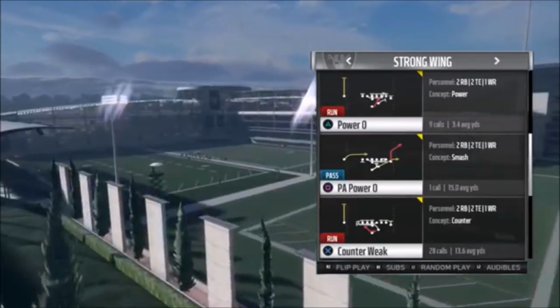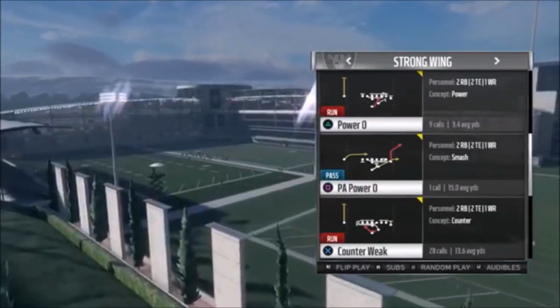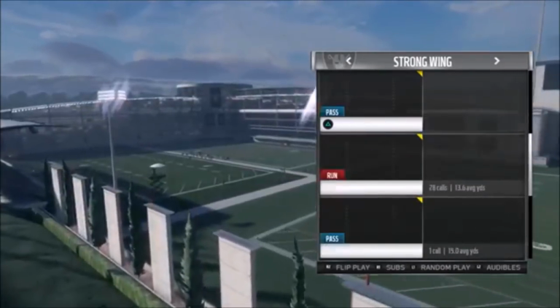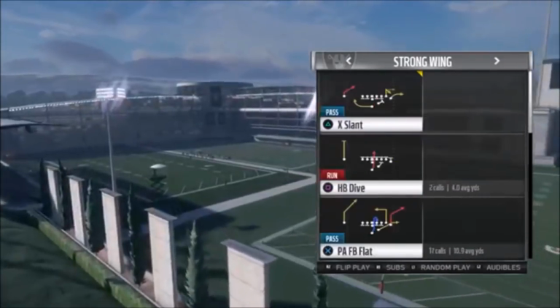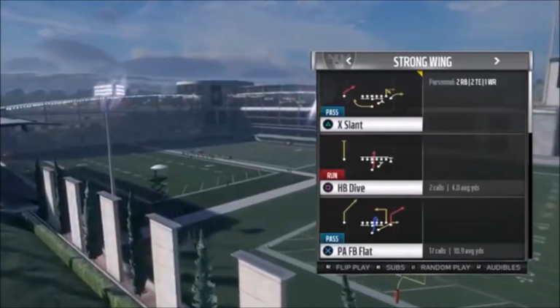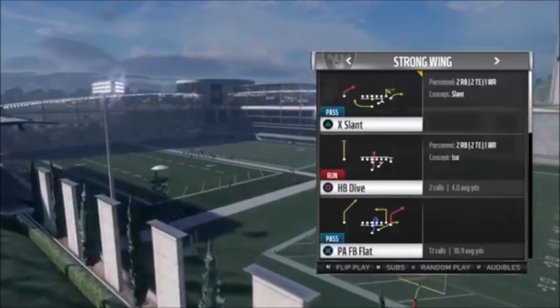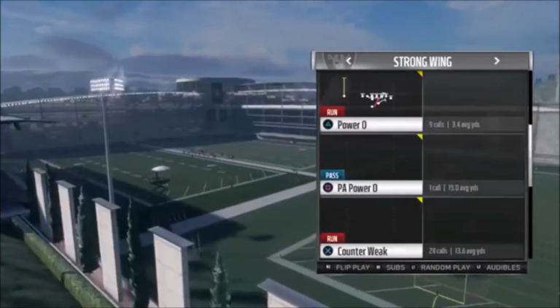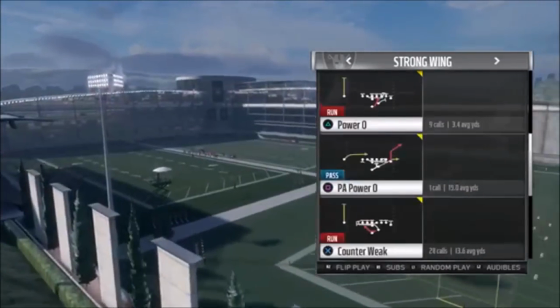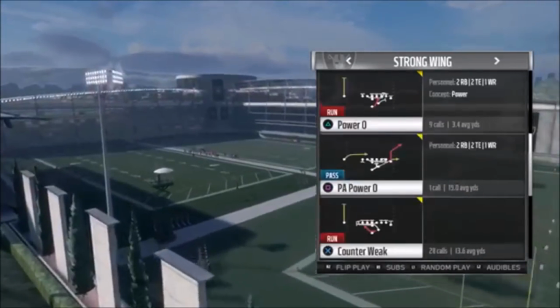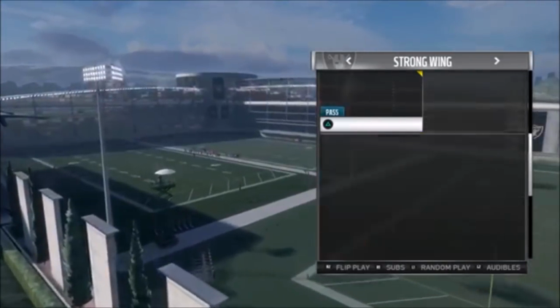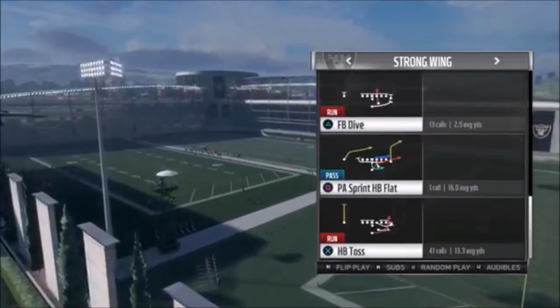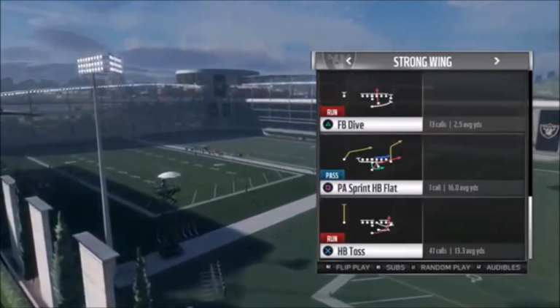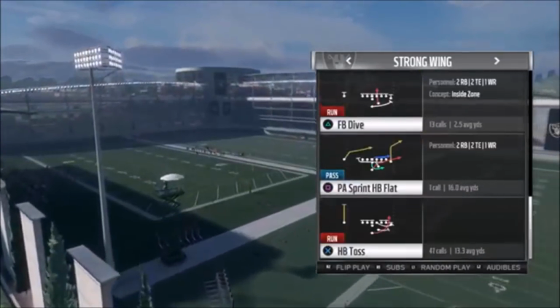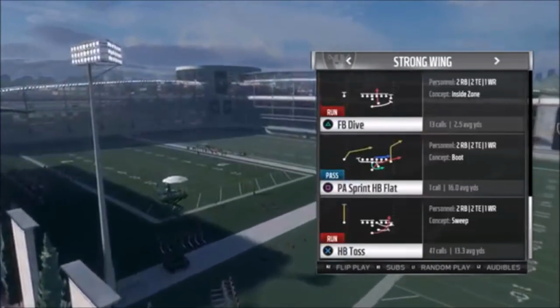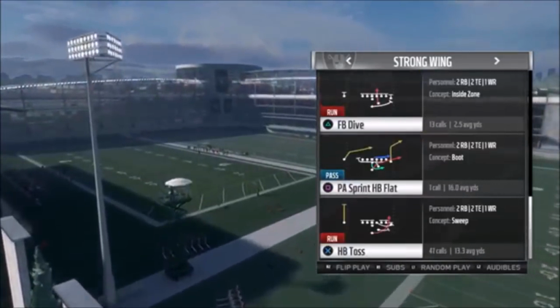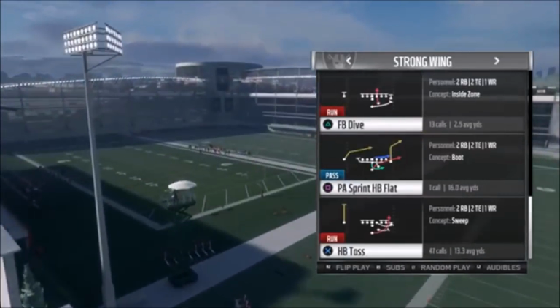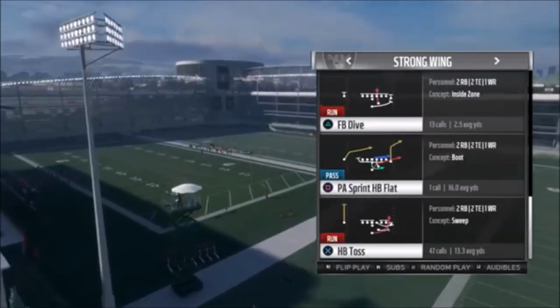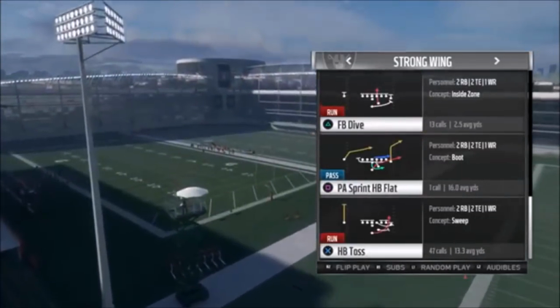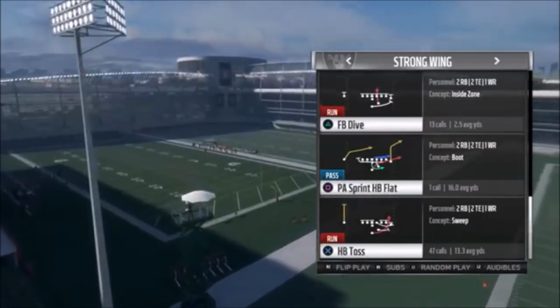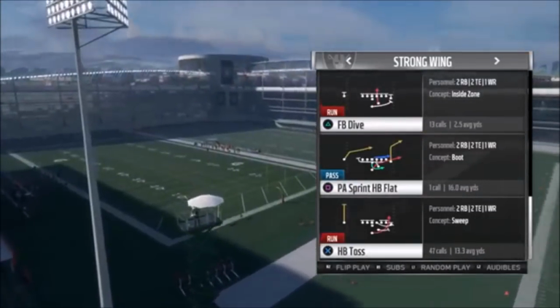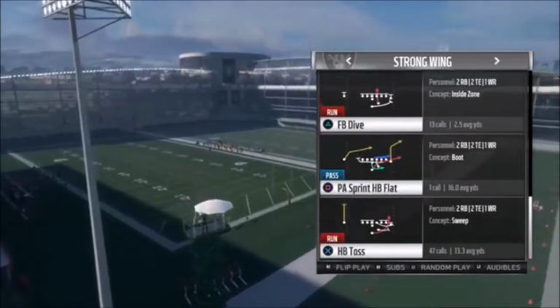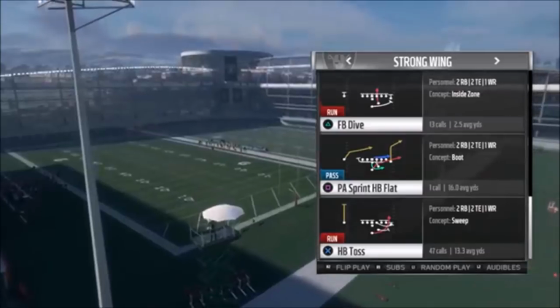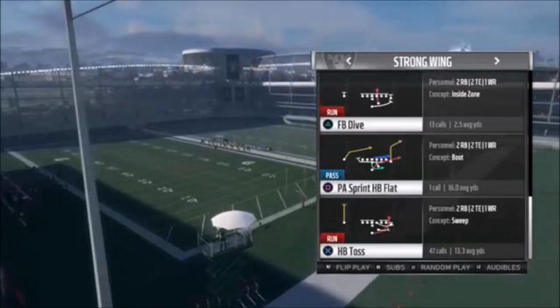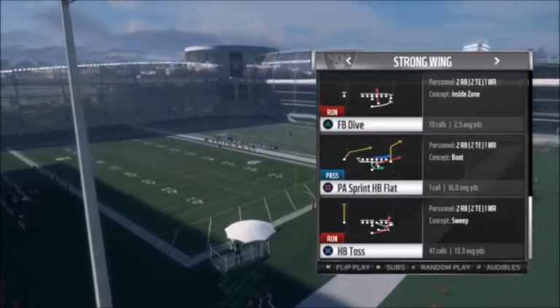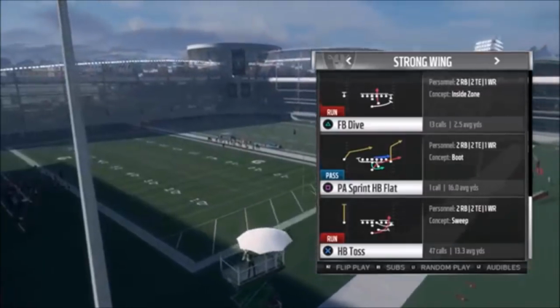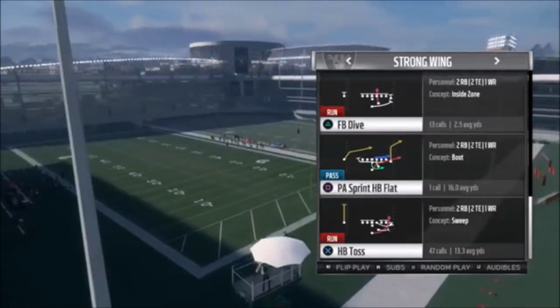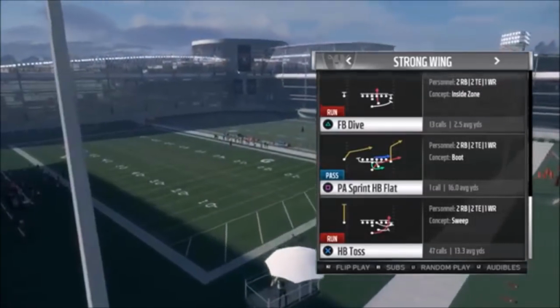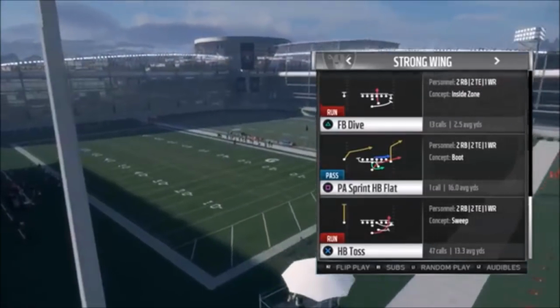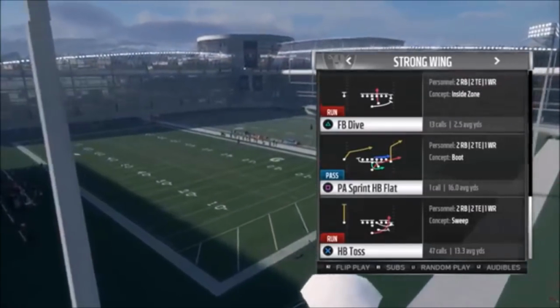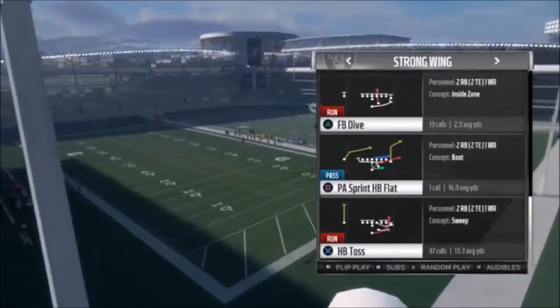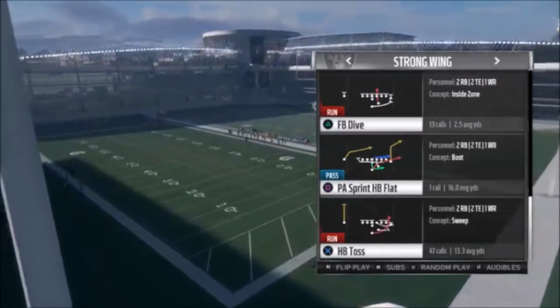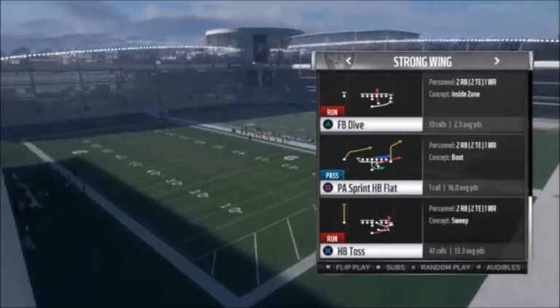We're going to go with — there's so many good run plays out of this, but the one that I like the most is the halfback toss. So we're going to go ahead and rock this real quick.